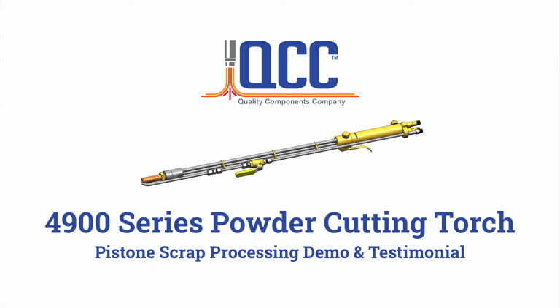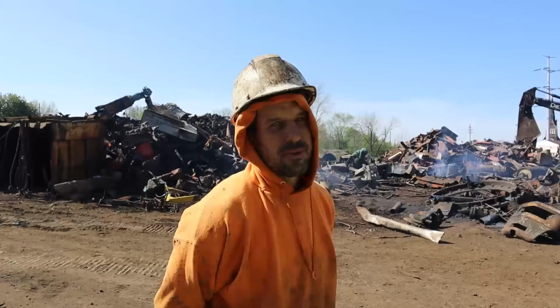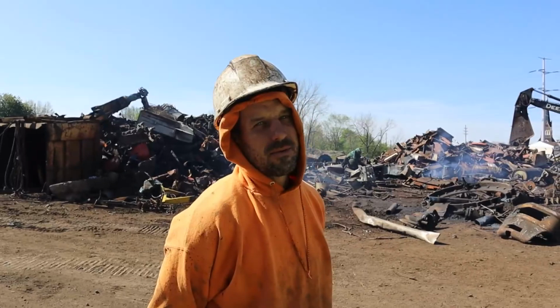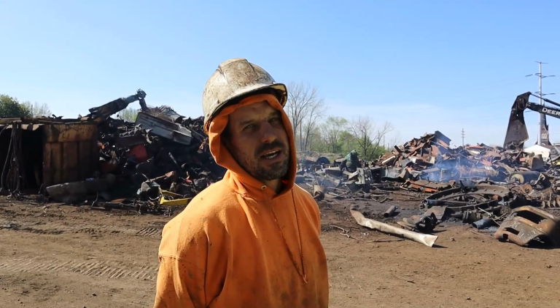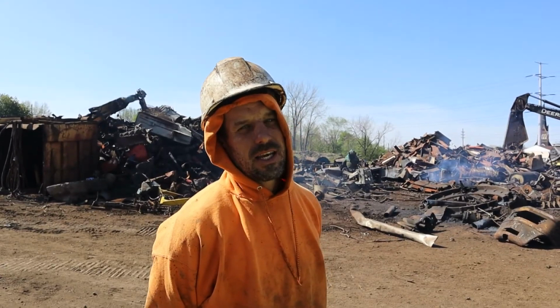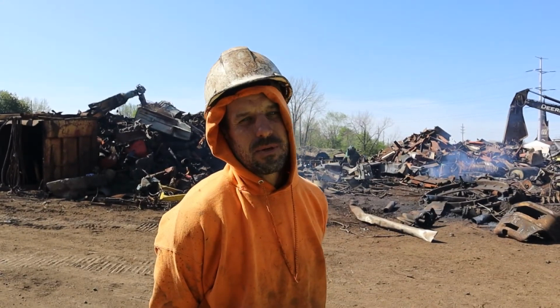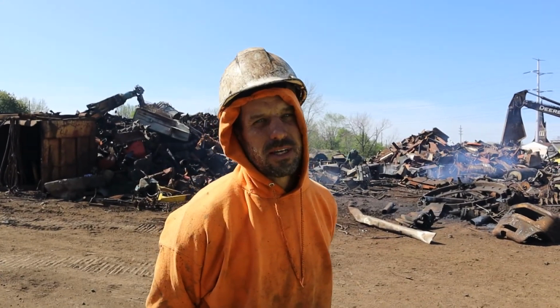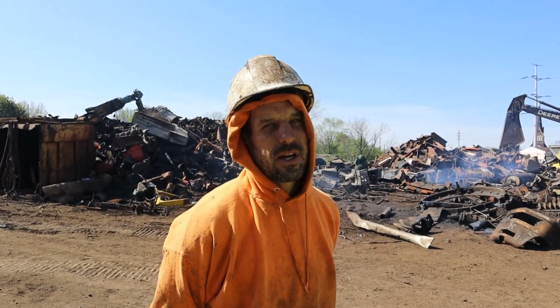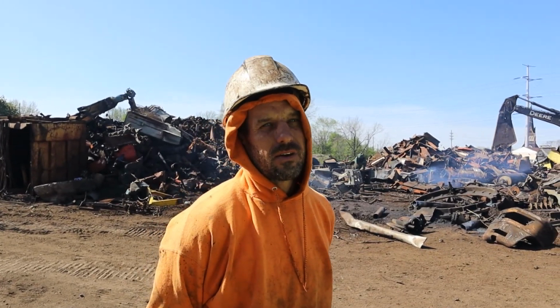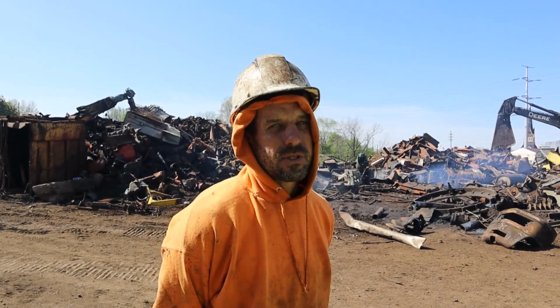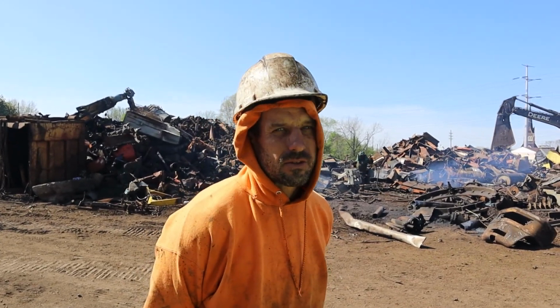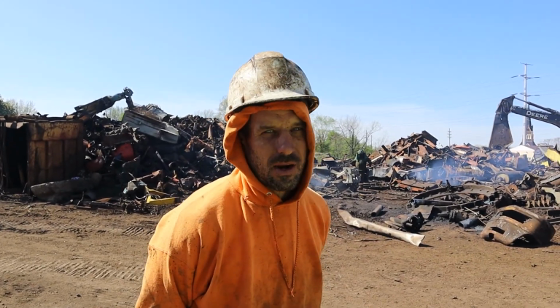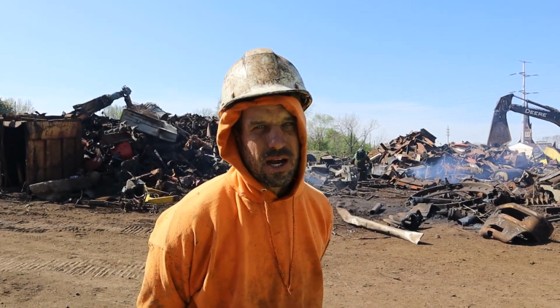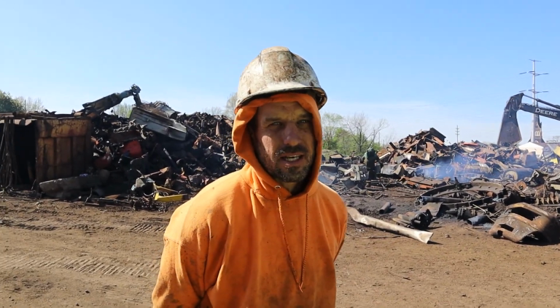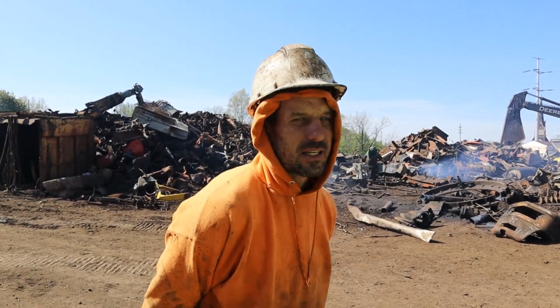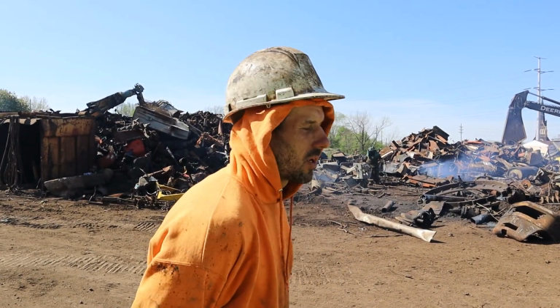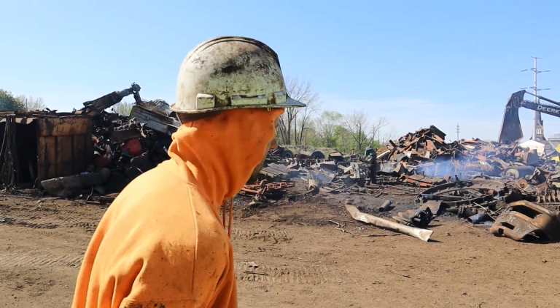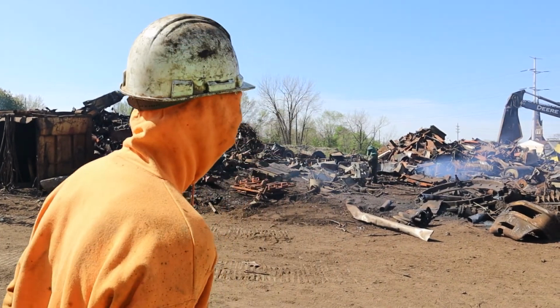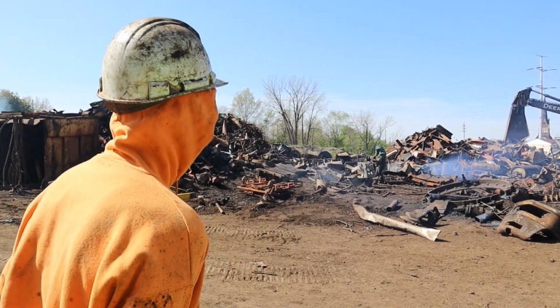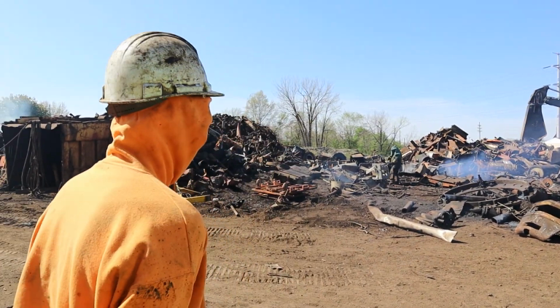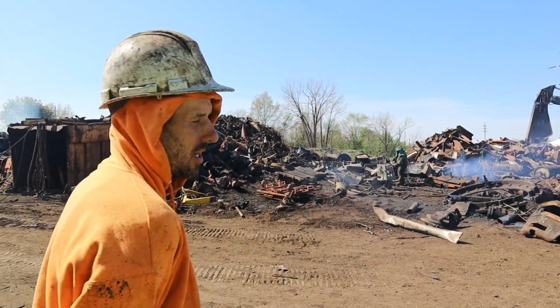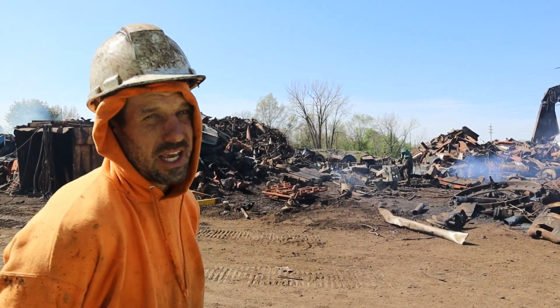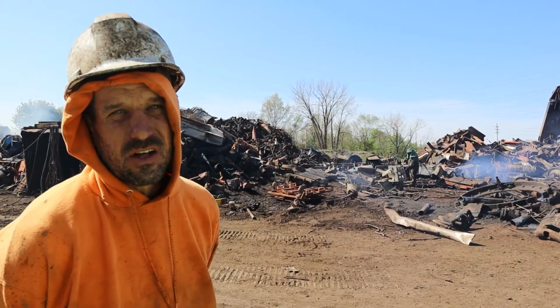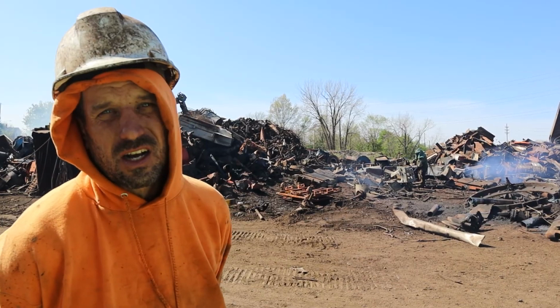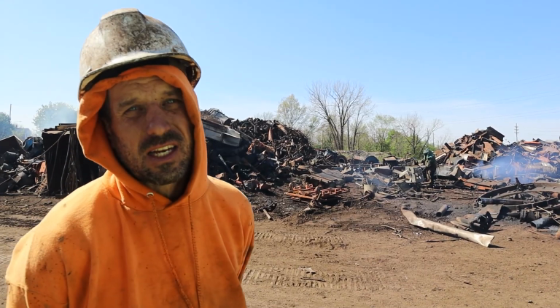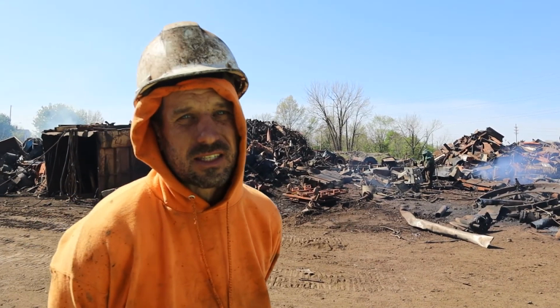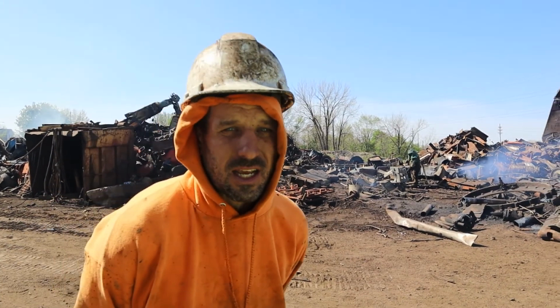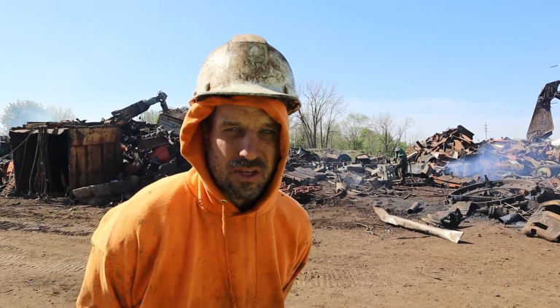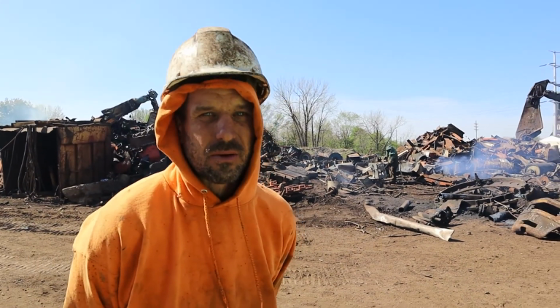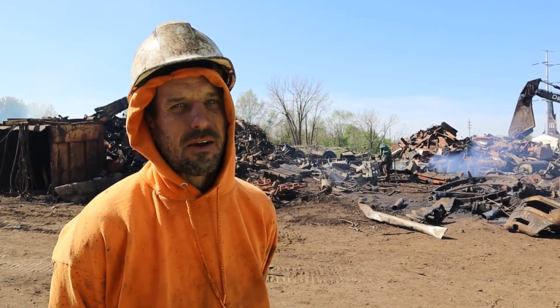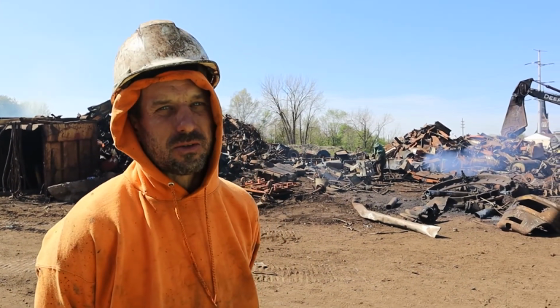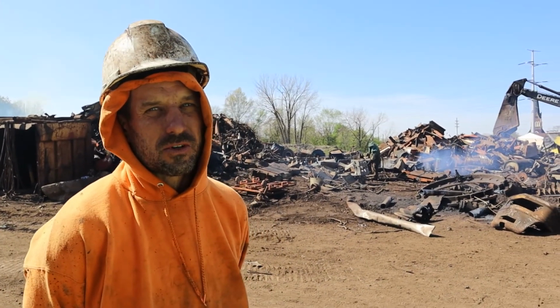My name is Nick Custone. I own Custone Scrap Processing. We're out here cutting metals all day long, and today we're using the powder board.